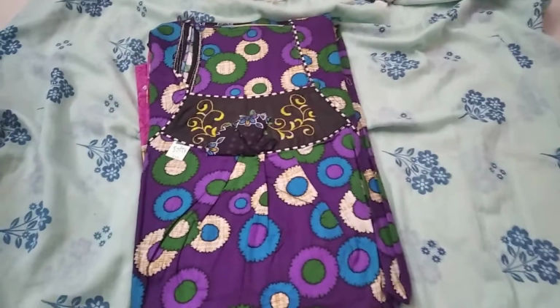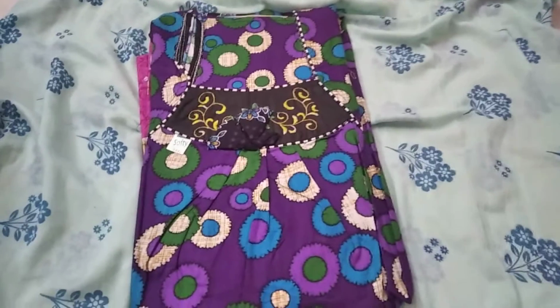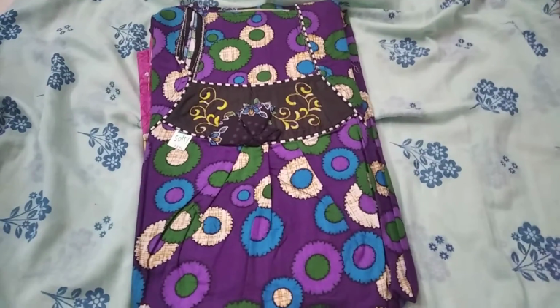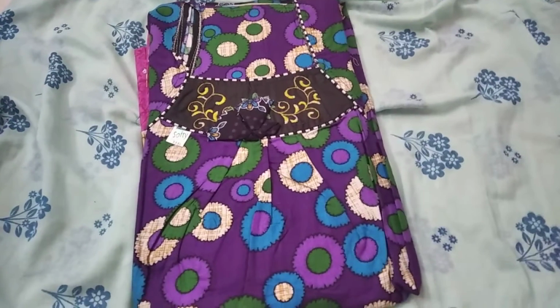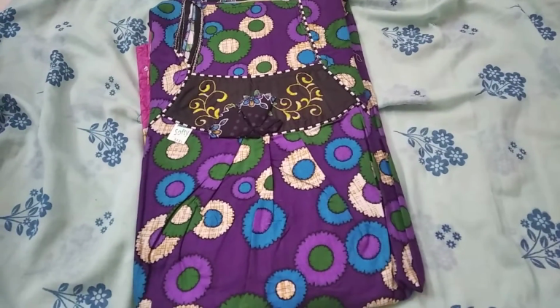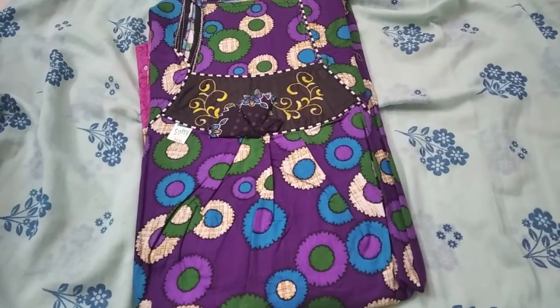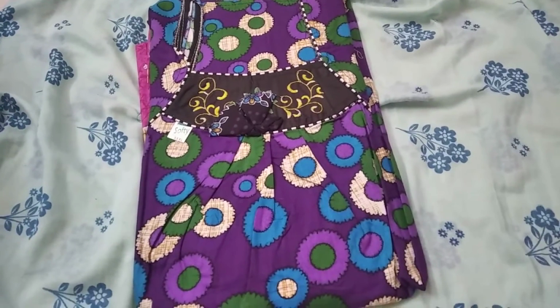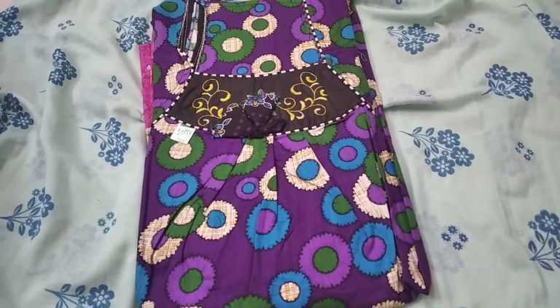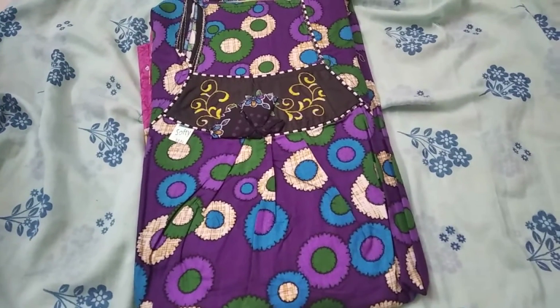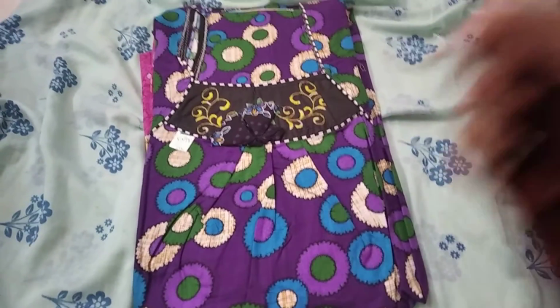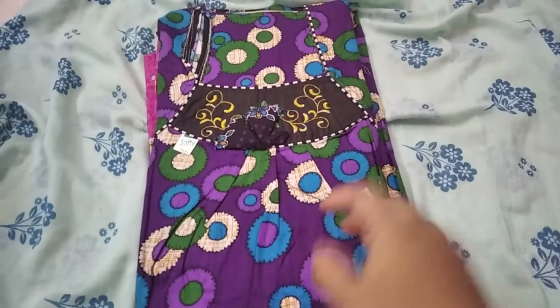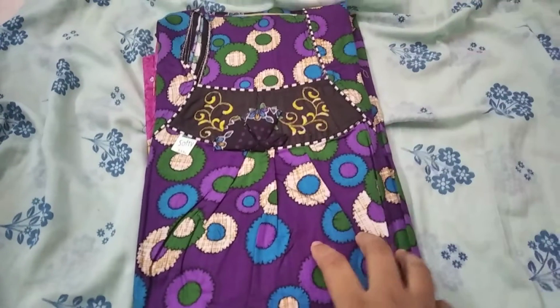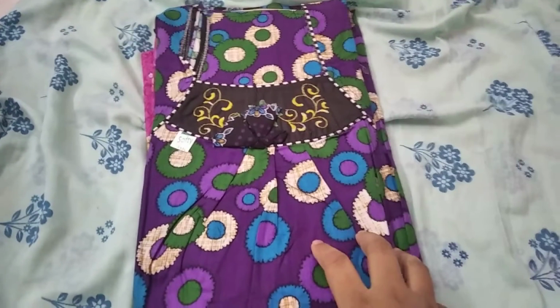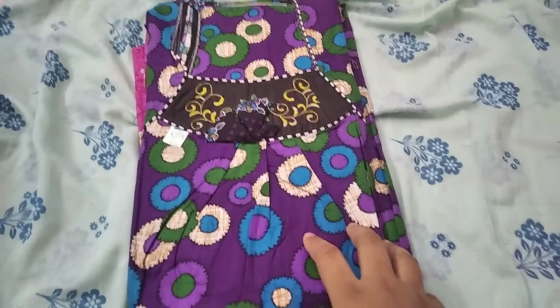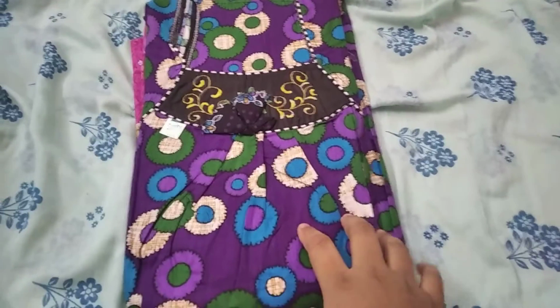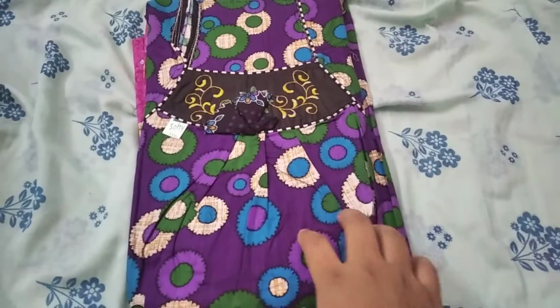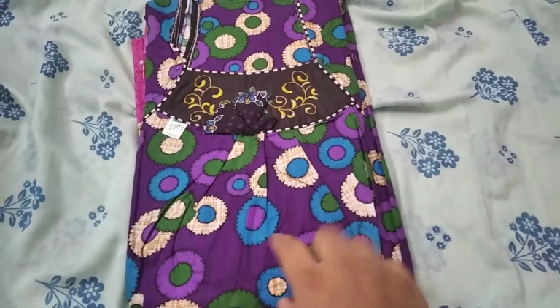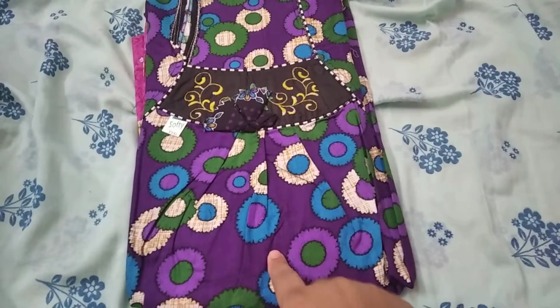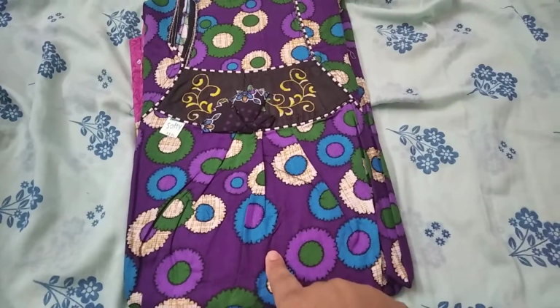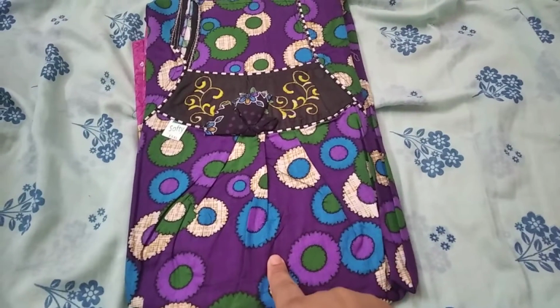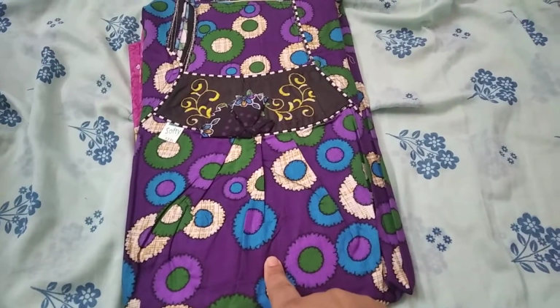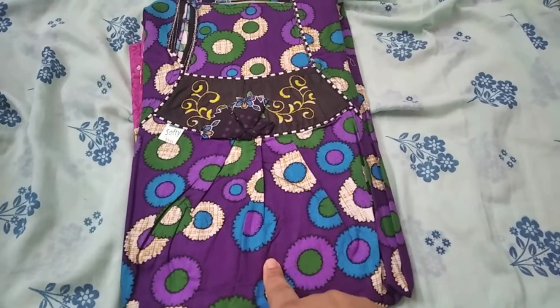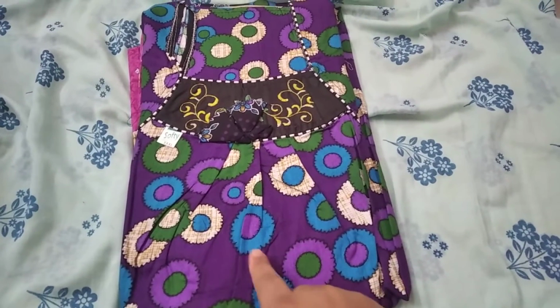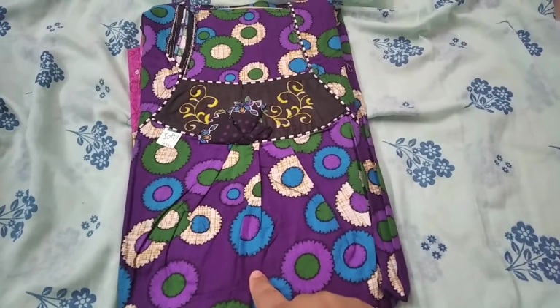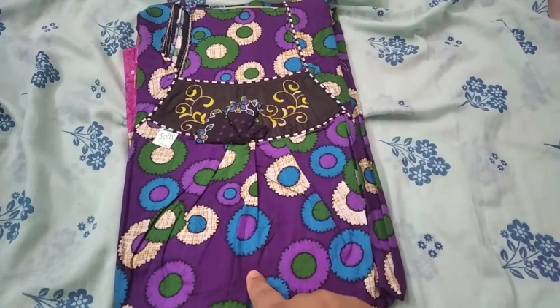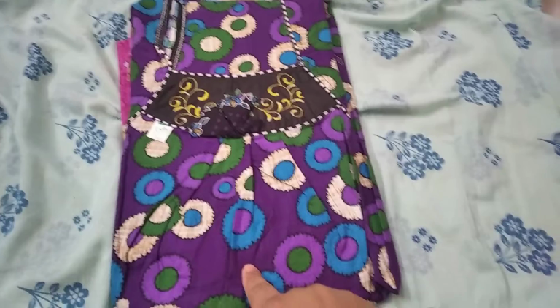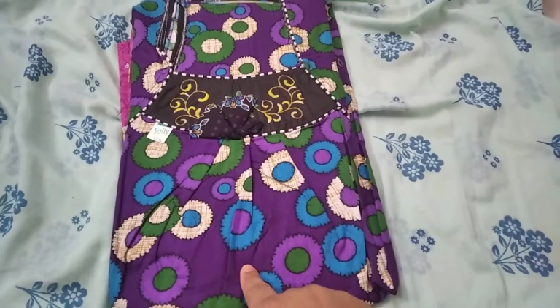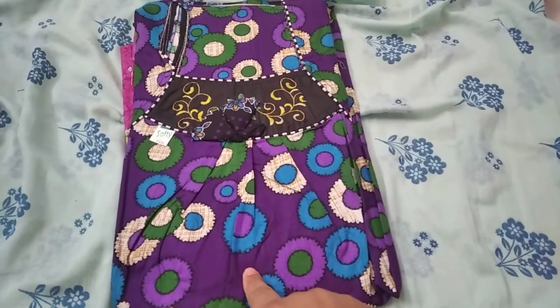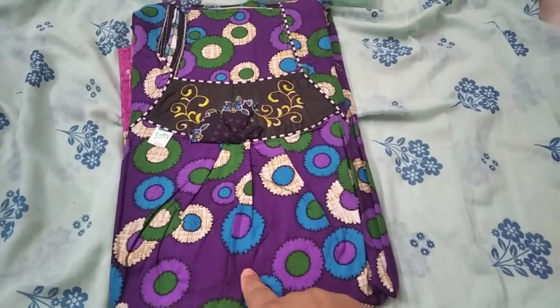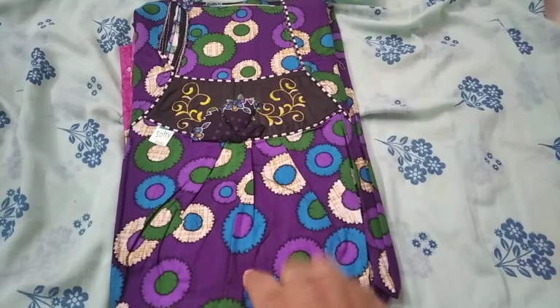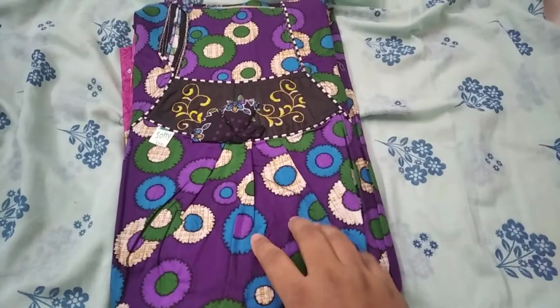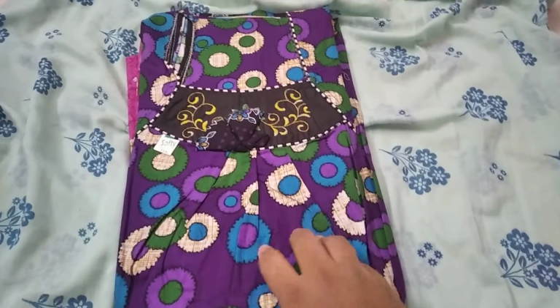You can pay for shipping in Tamil Nadu. You can get free shipping, and the price is 250 rupees.